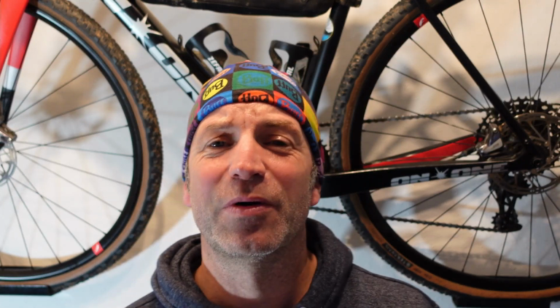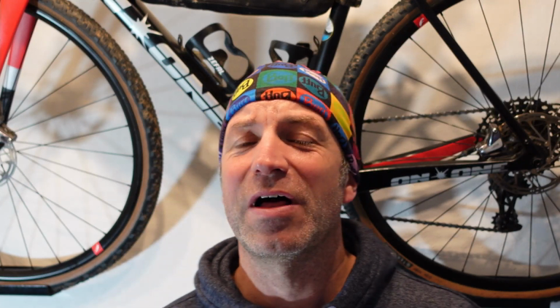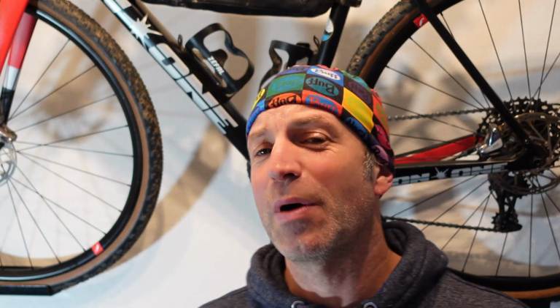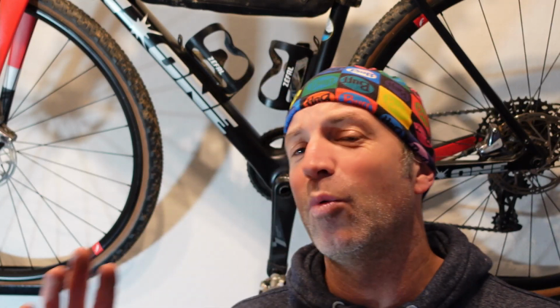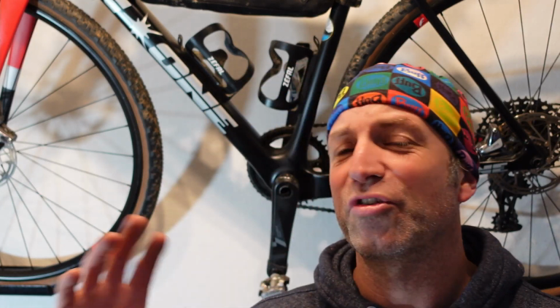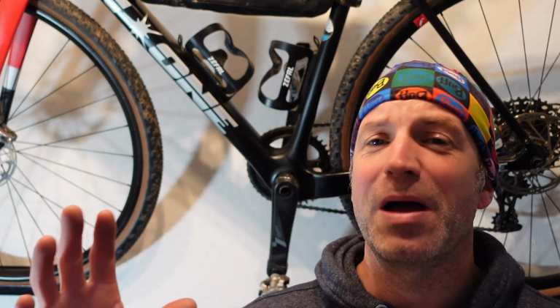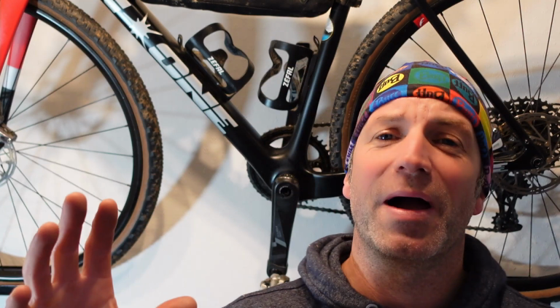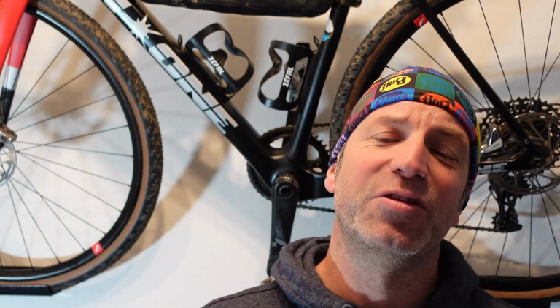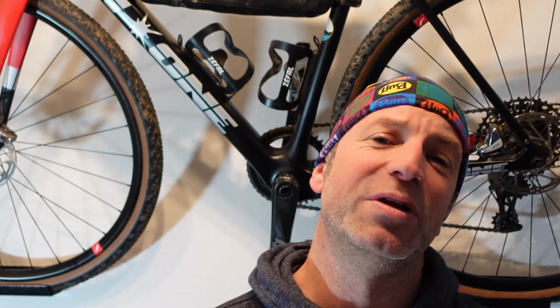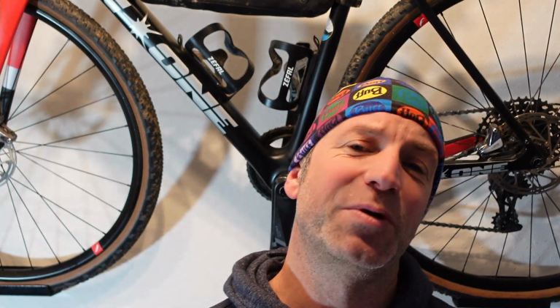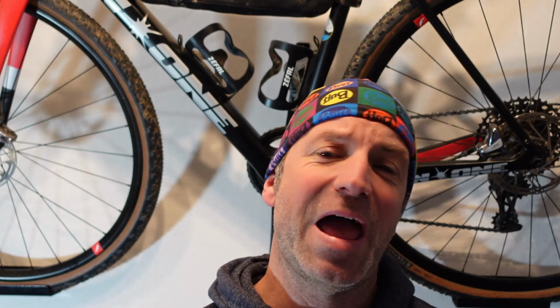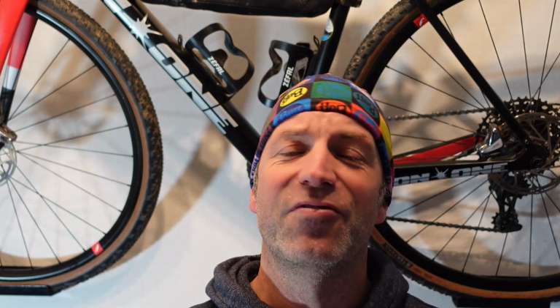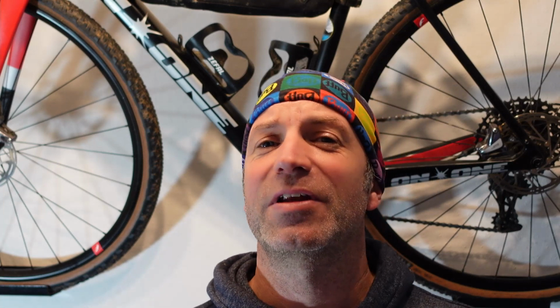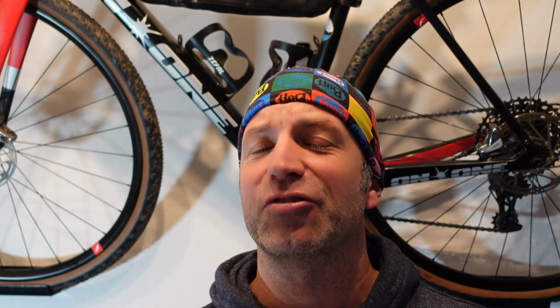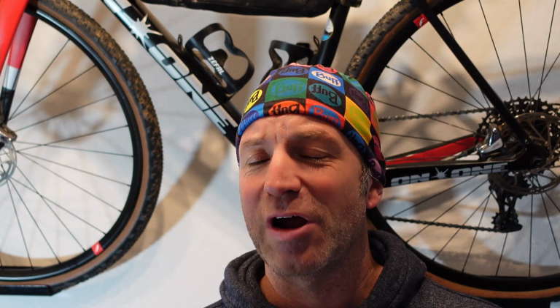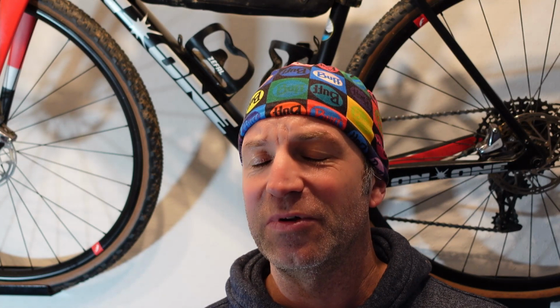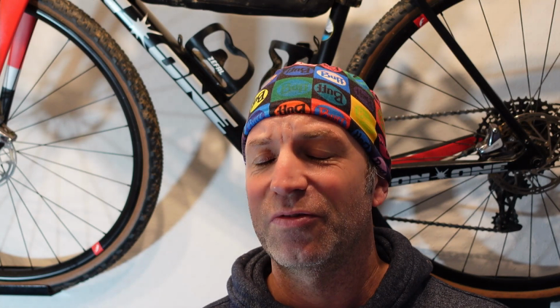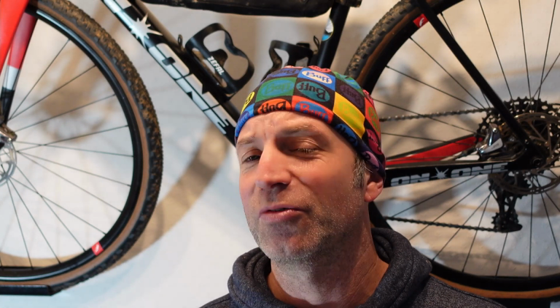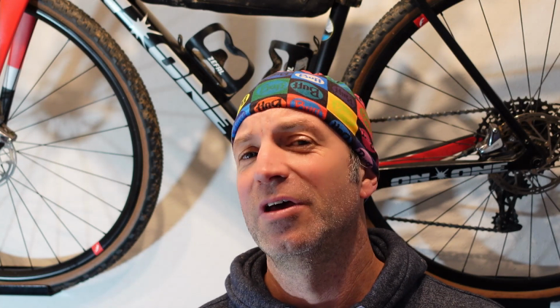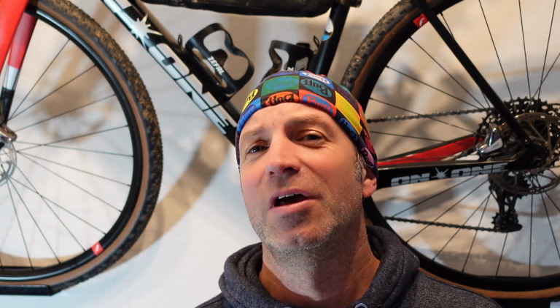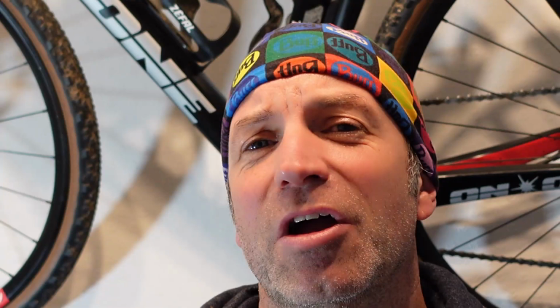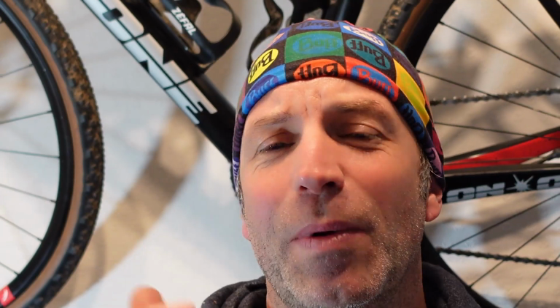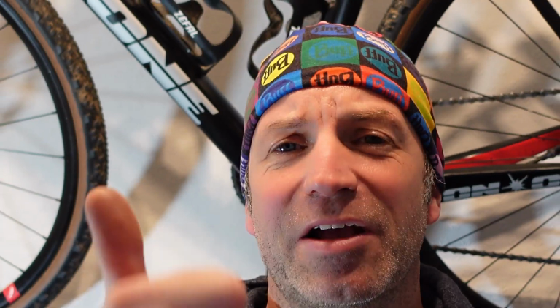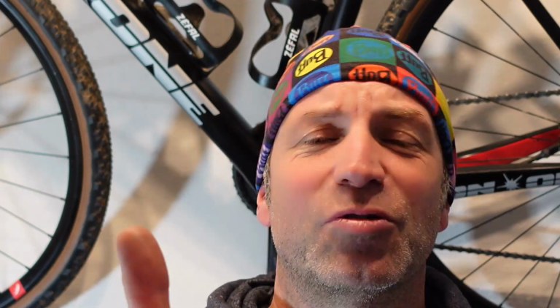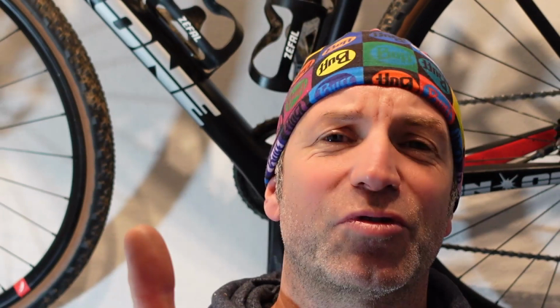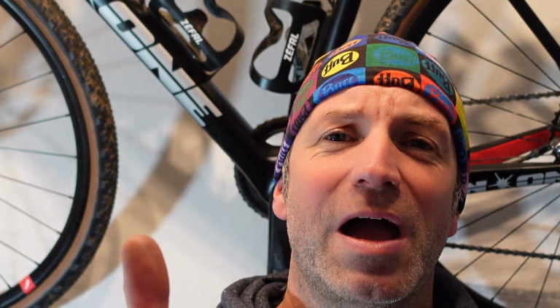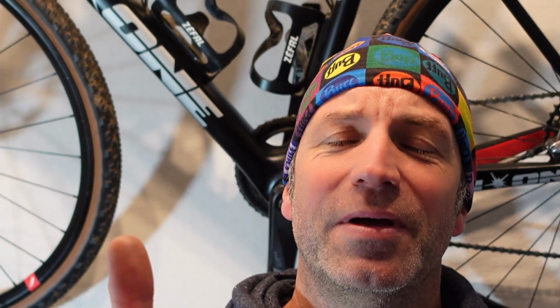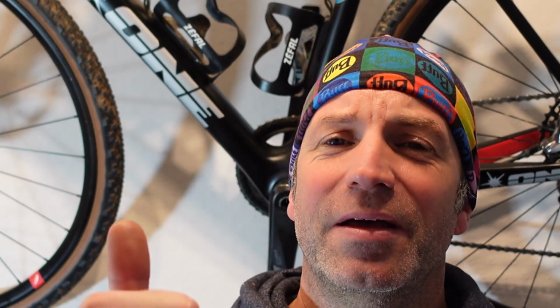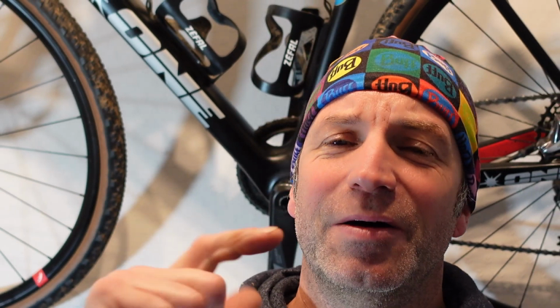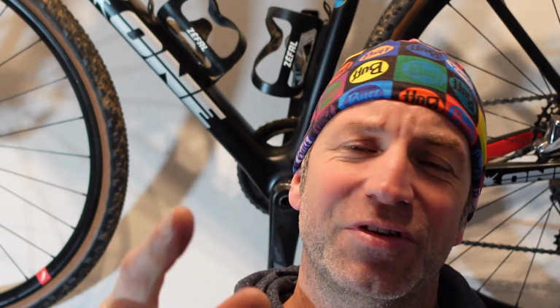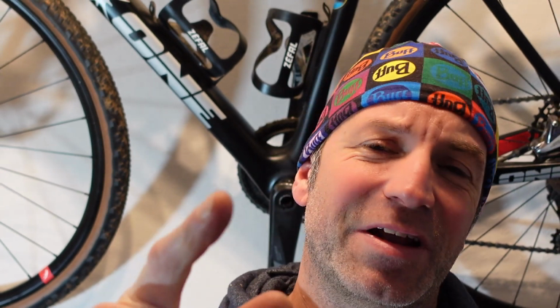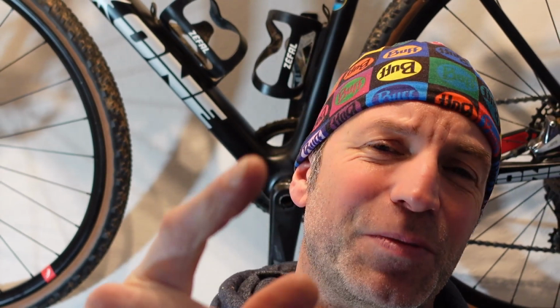So there we go, that's how I wash my bike in the winter when everything else around me is frozen. Comment, like and subscribe and we'll see you in the next one.